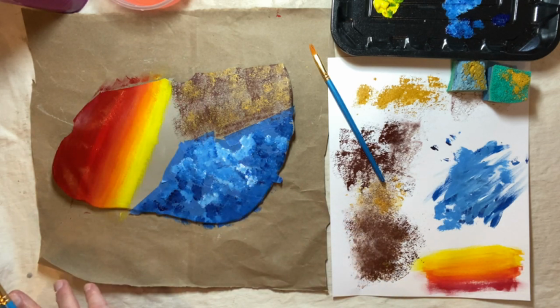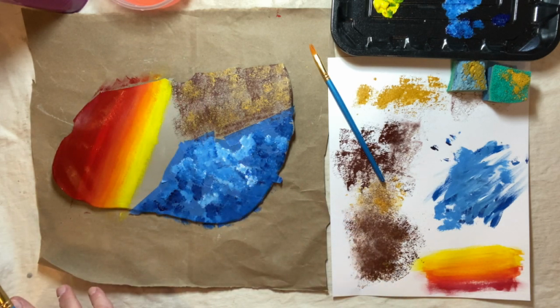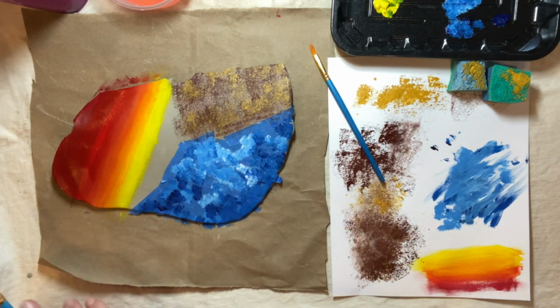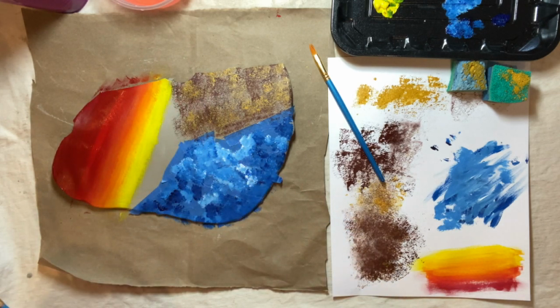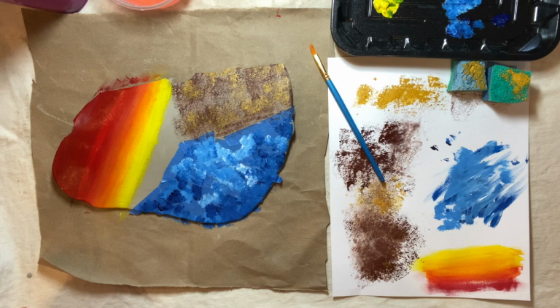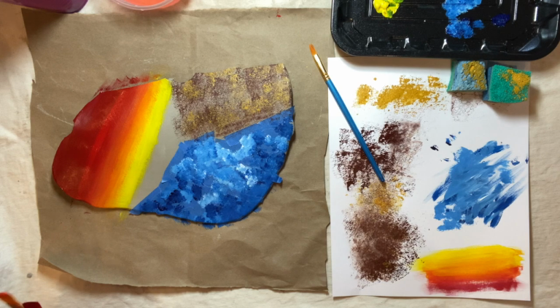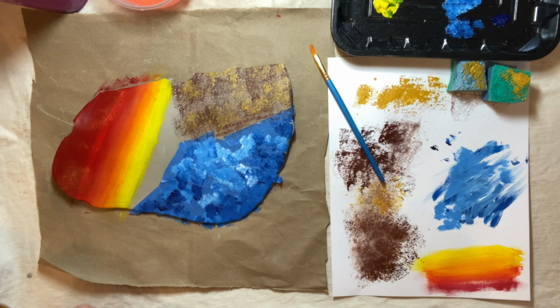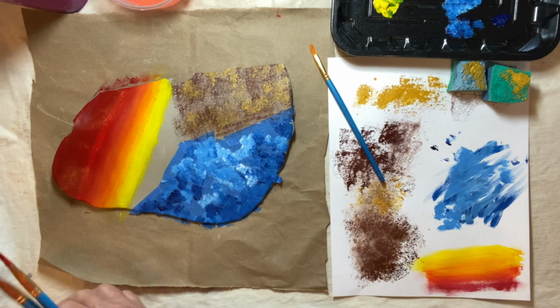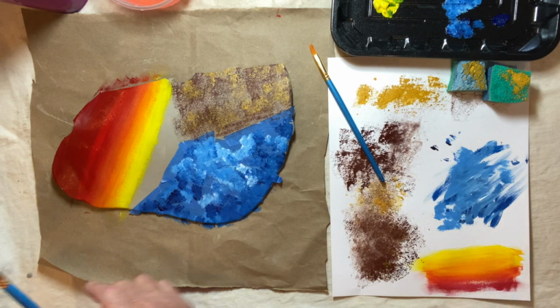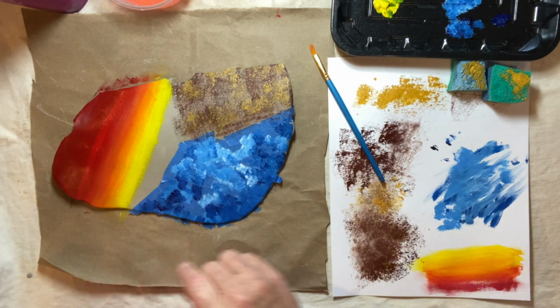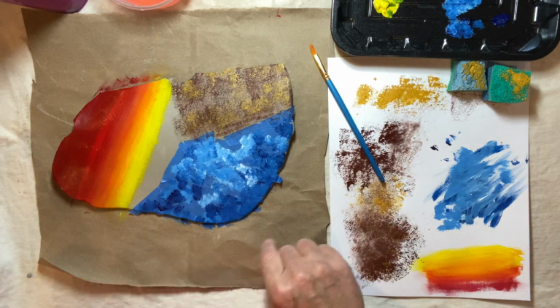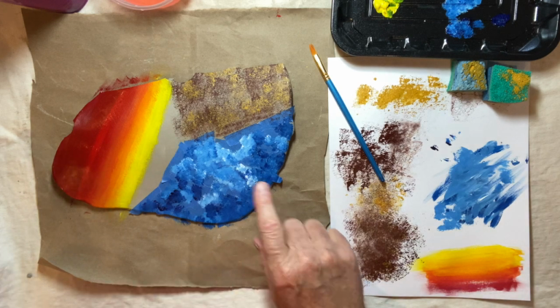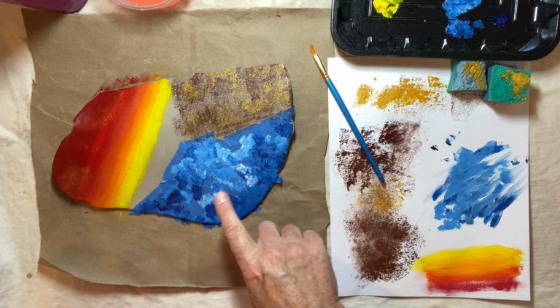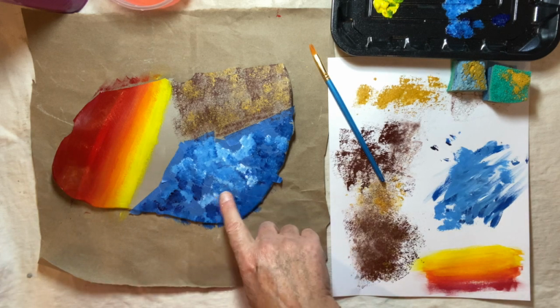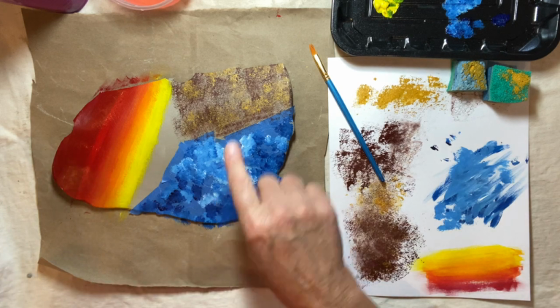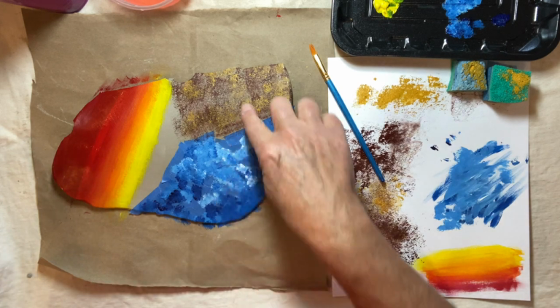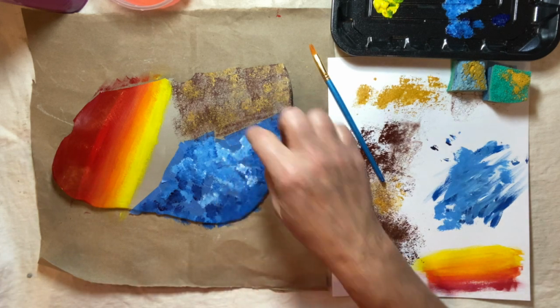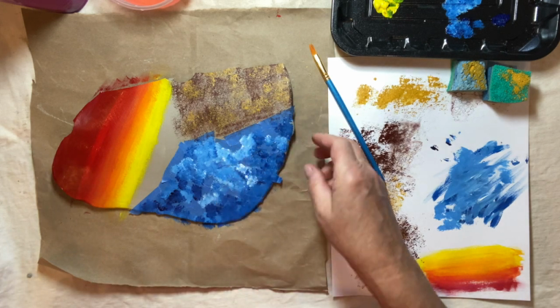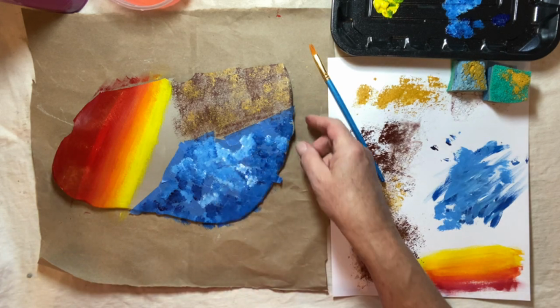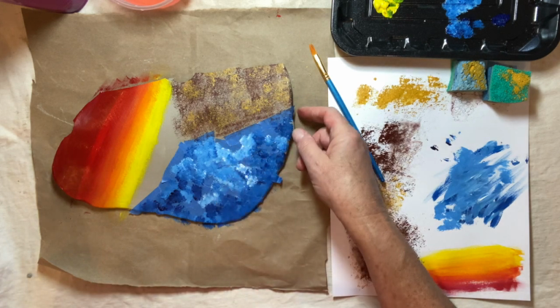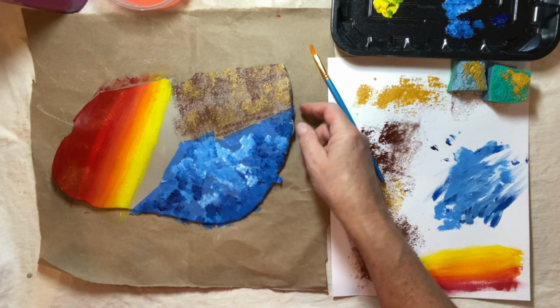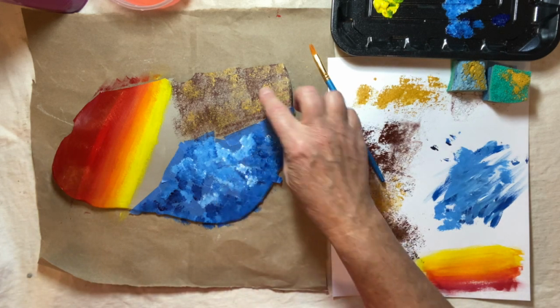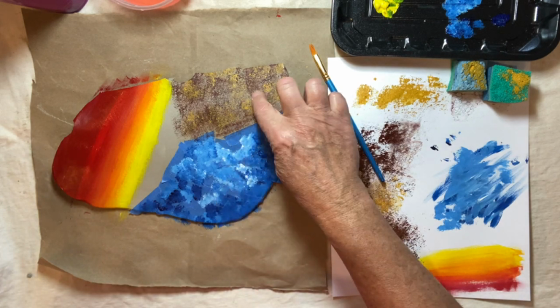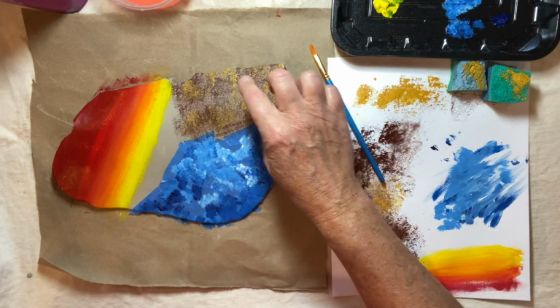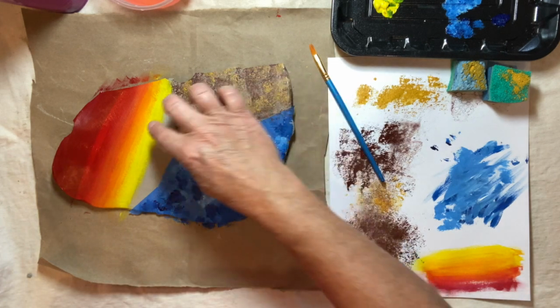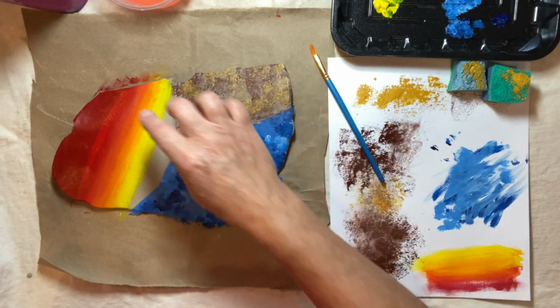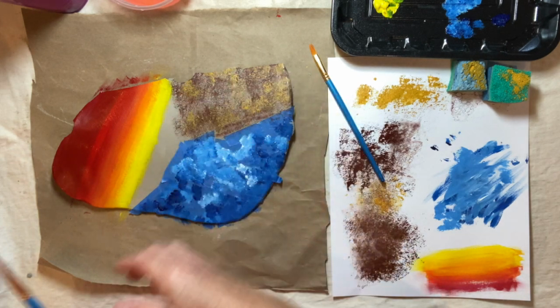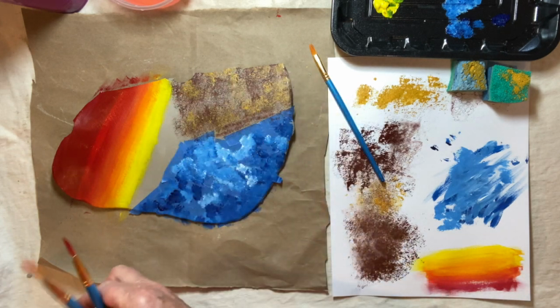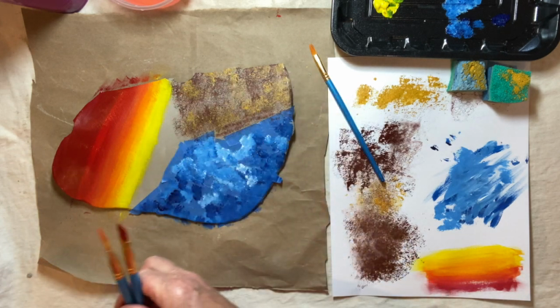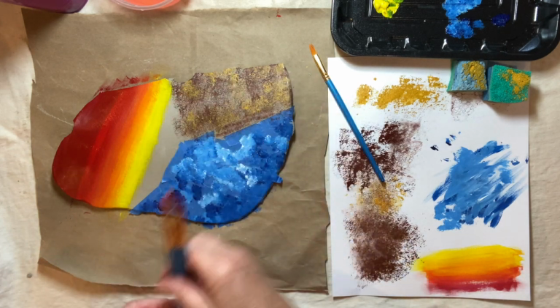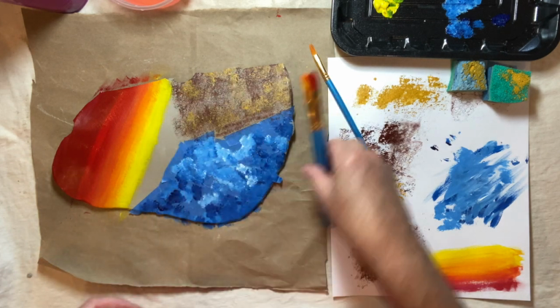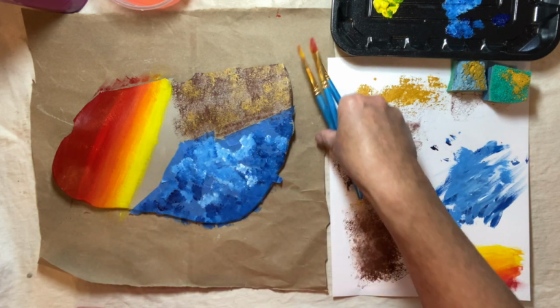So those are the three techniques: masking, sponge, and gradient.